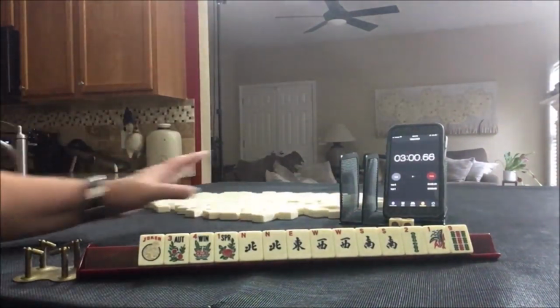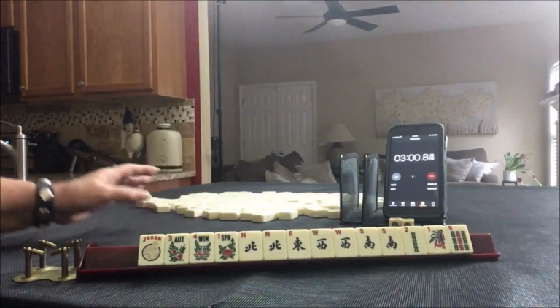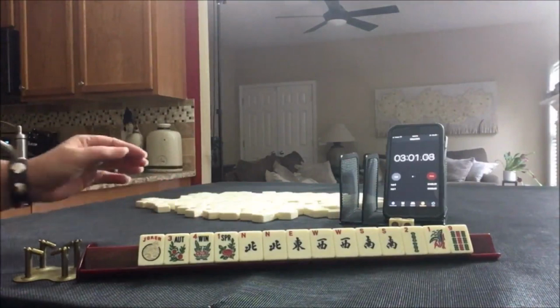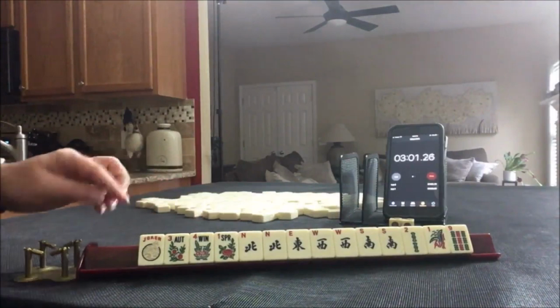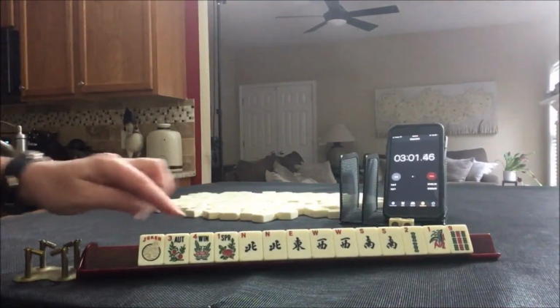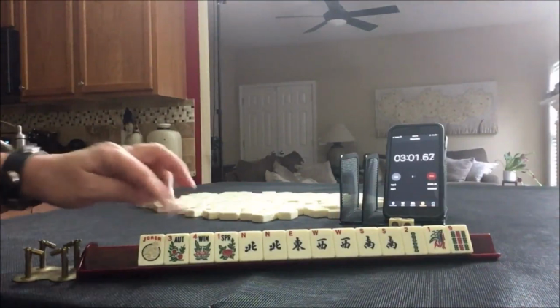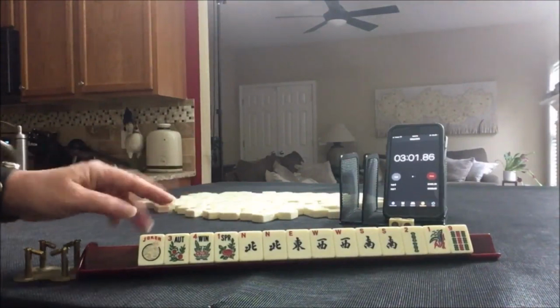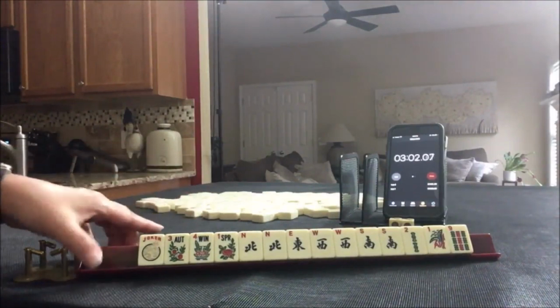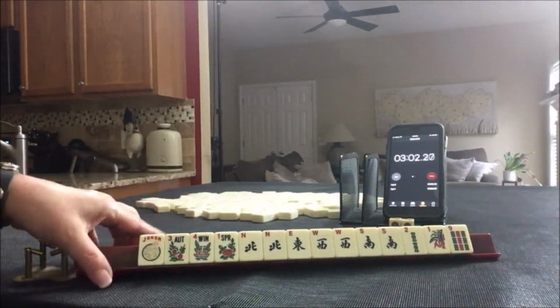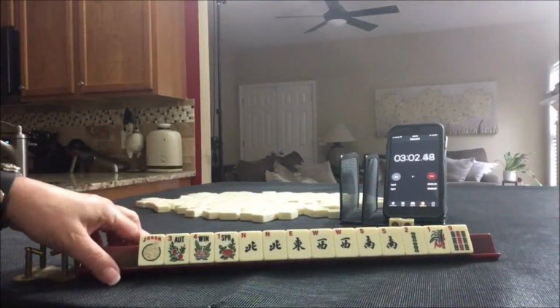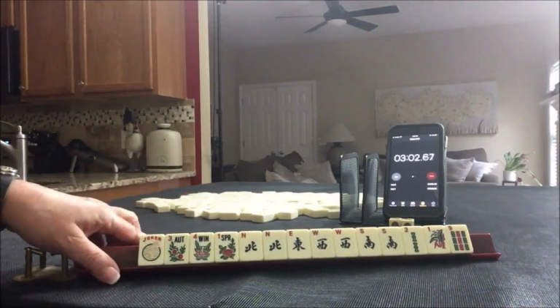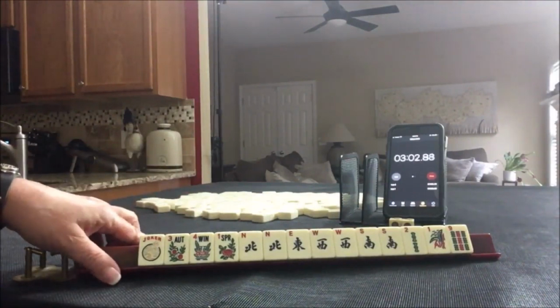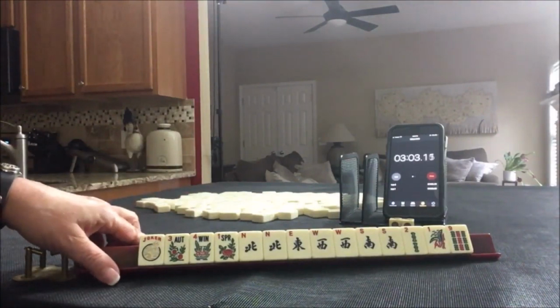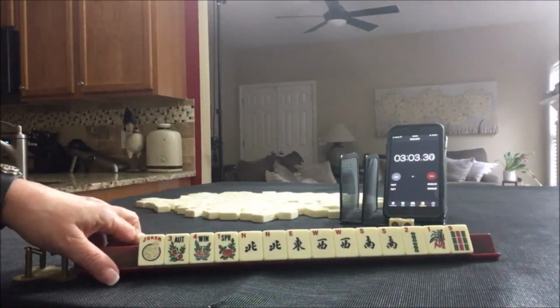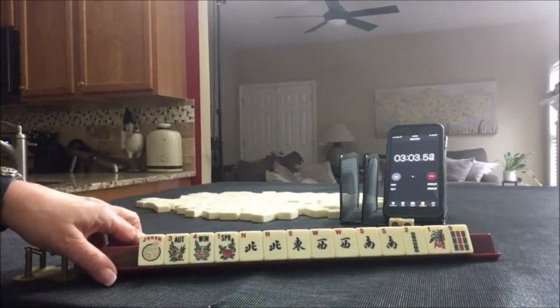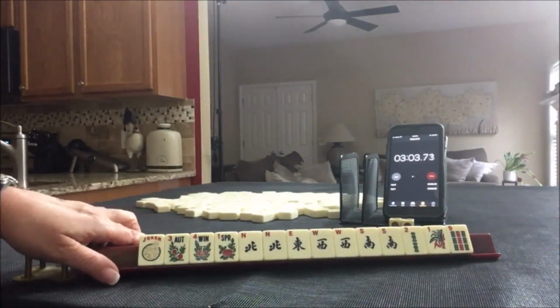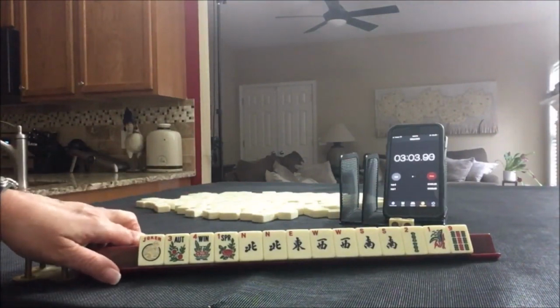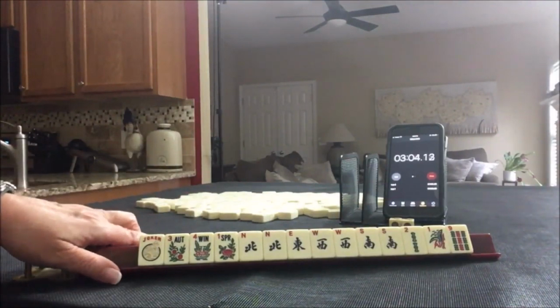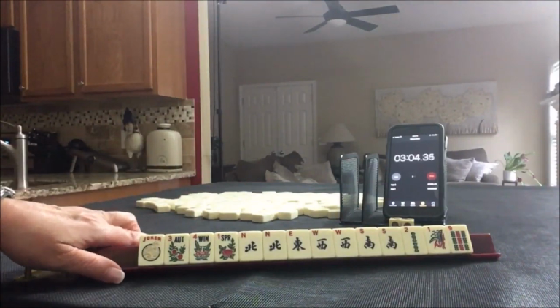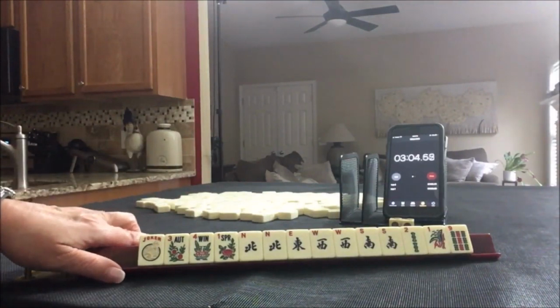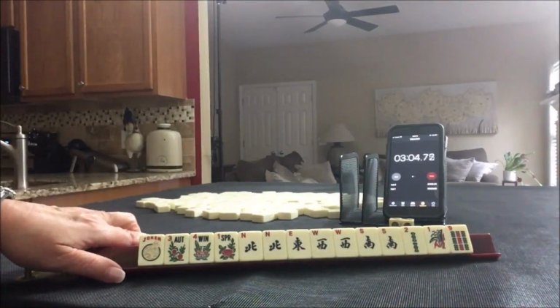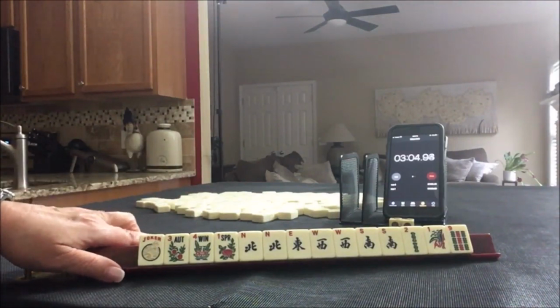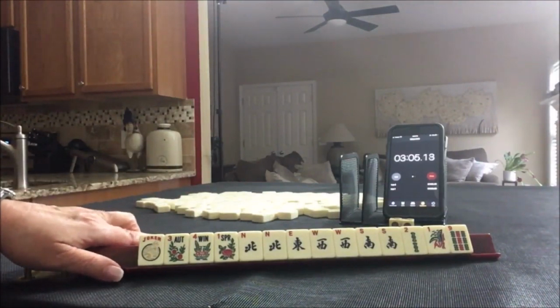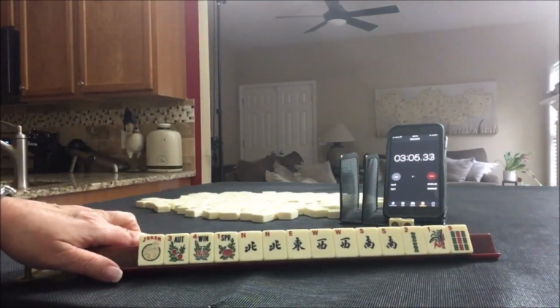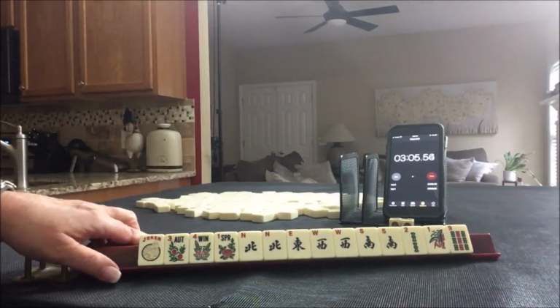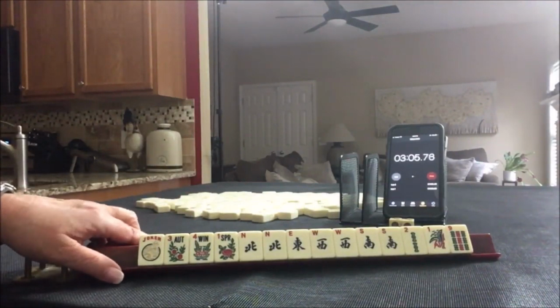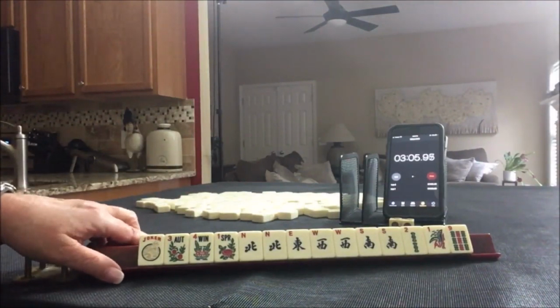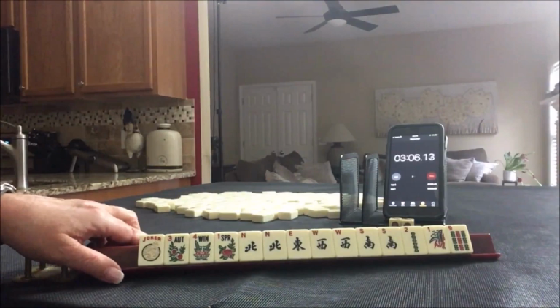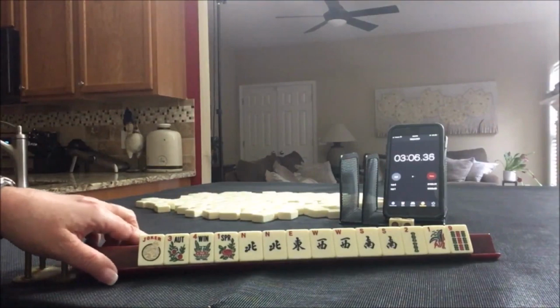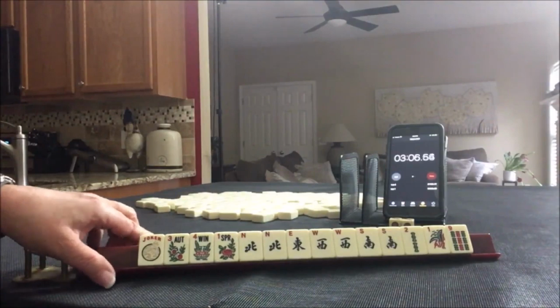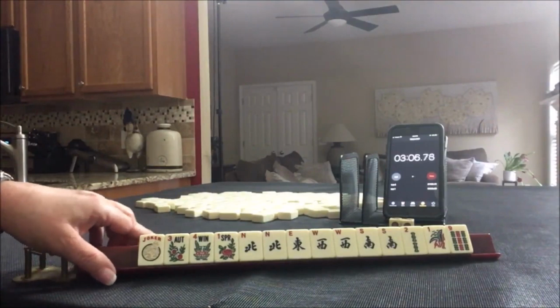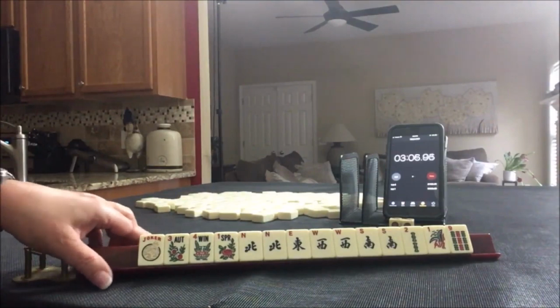Even with dropping a tile on the floor, we made it in two minutes exactly.